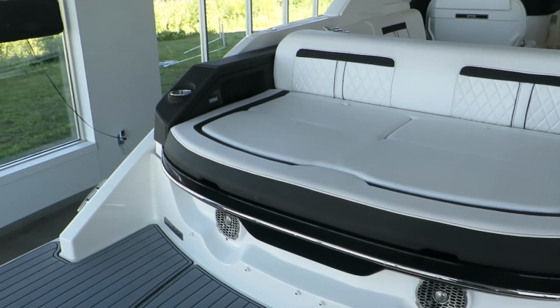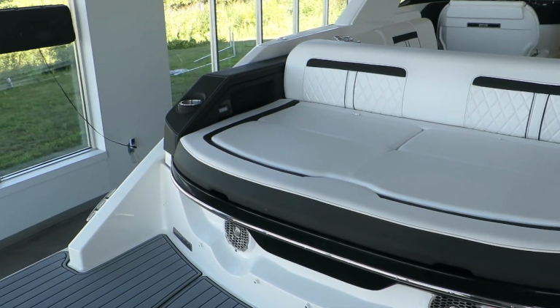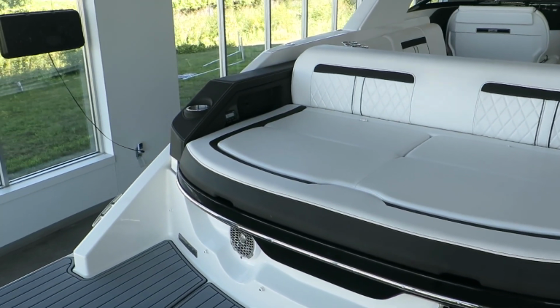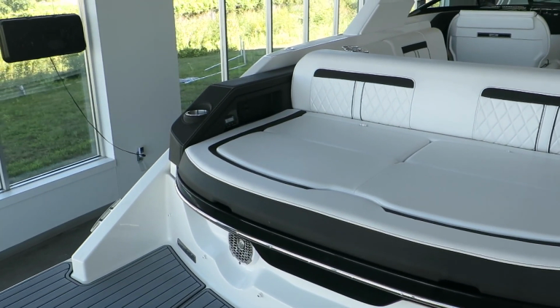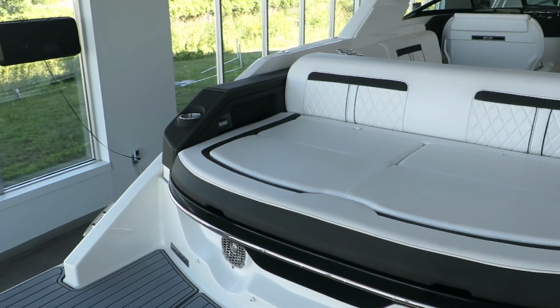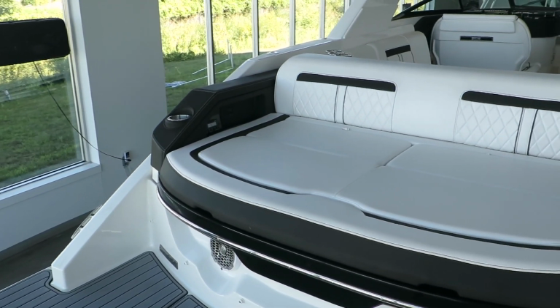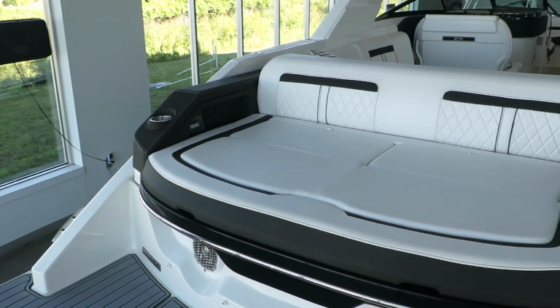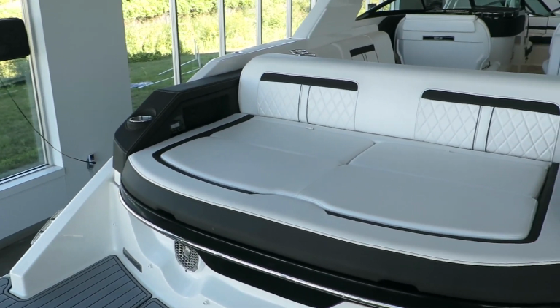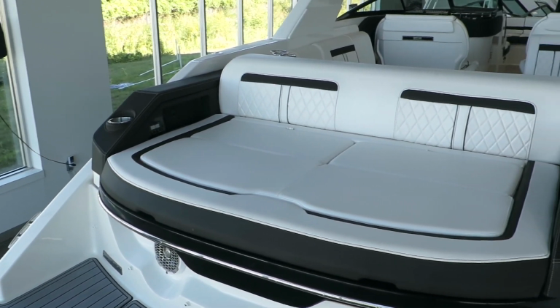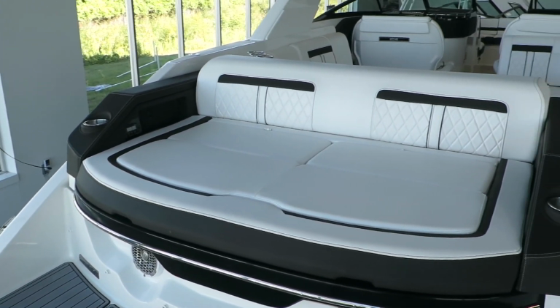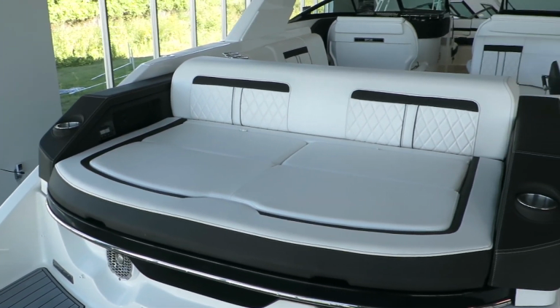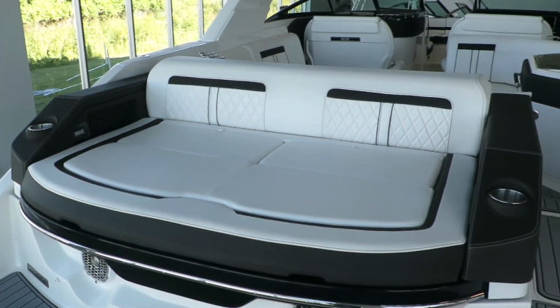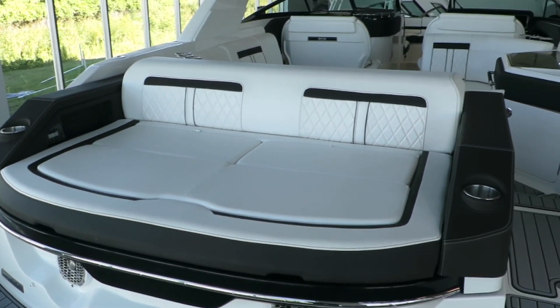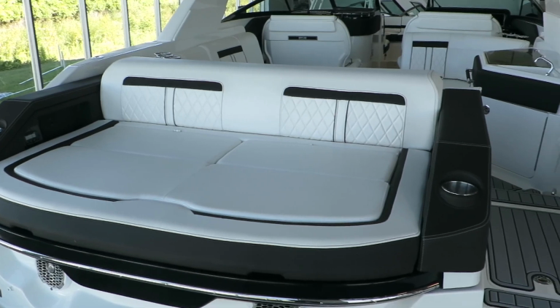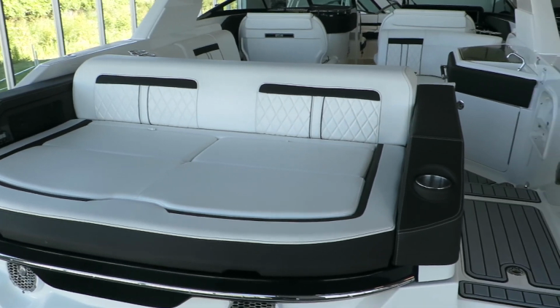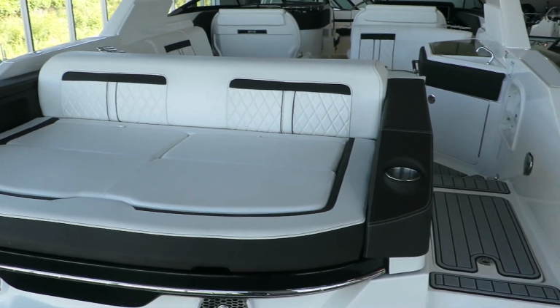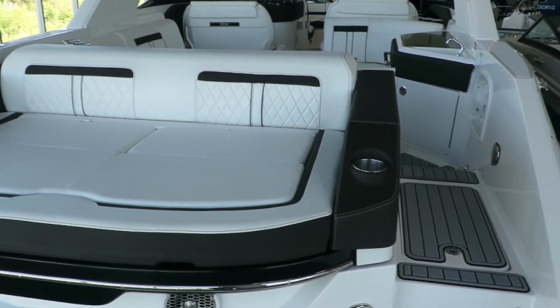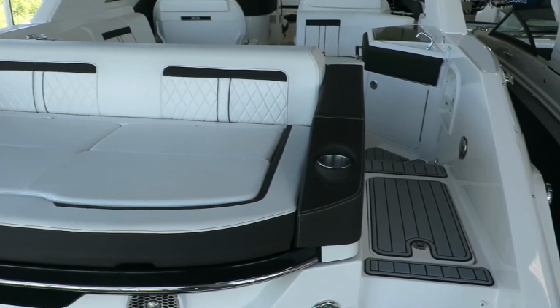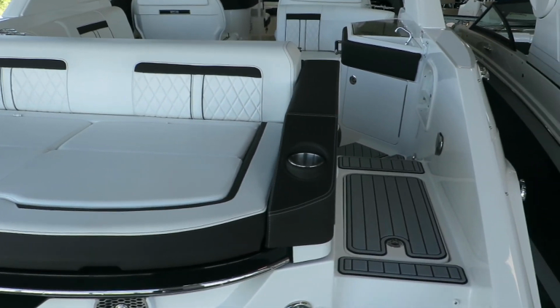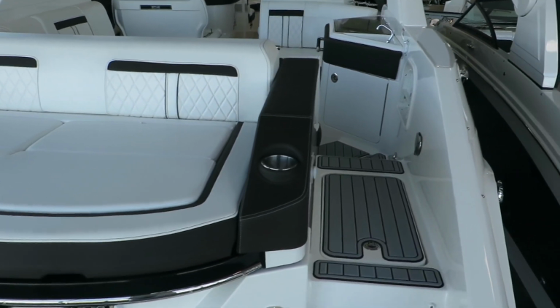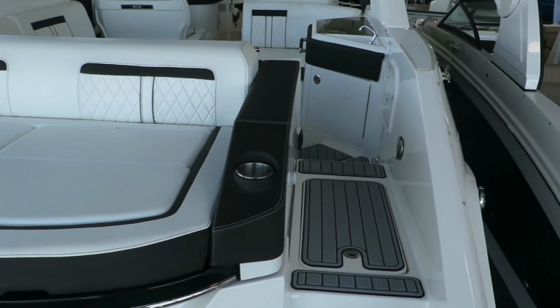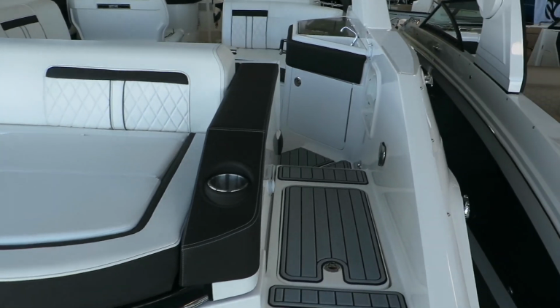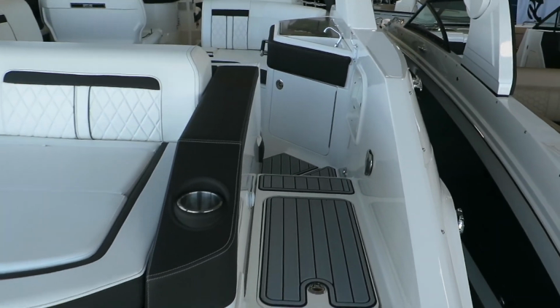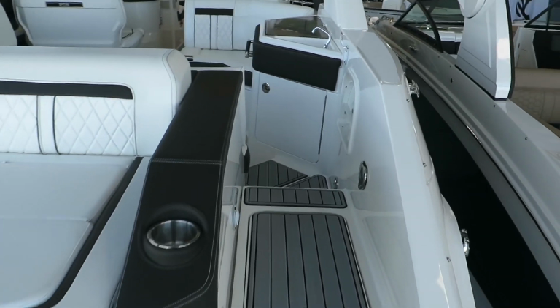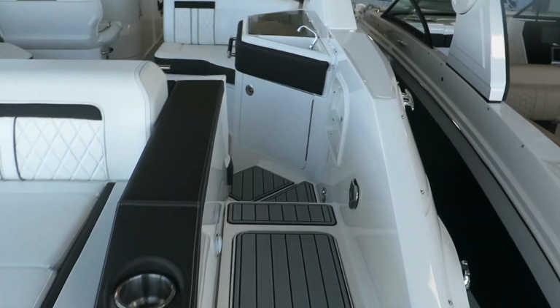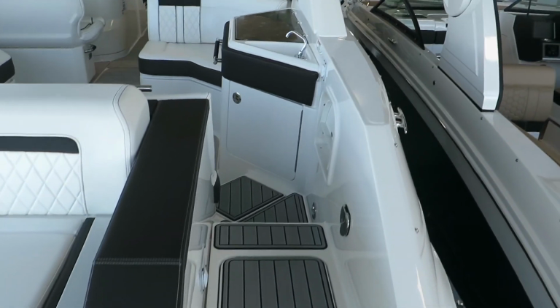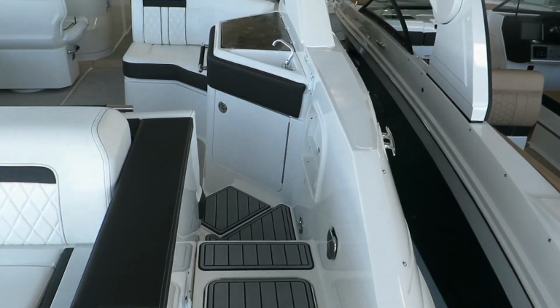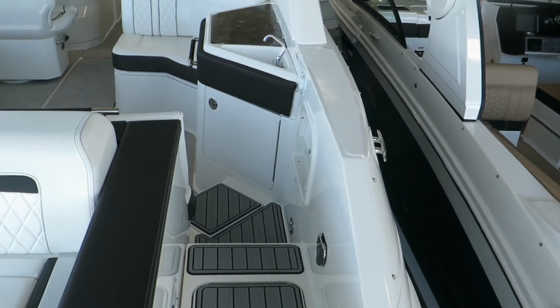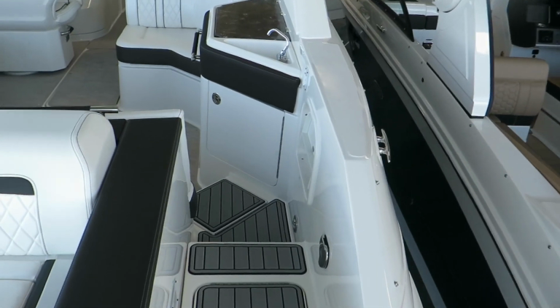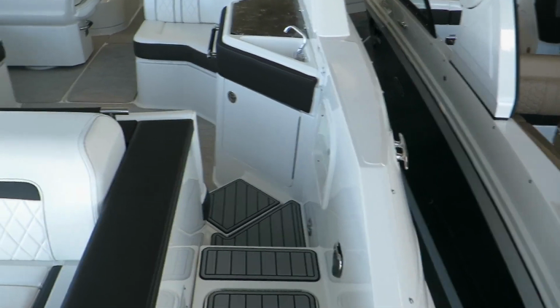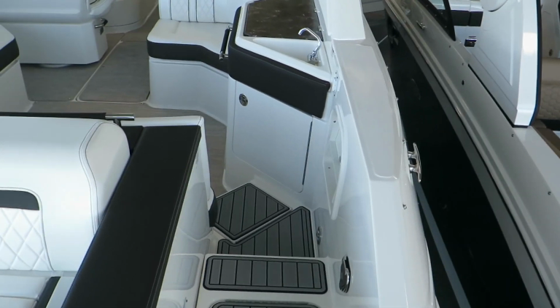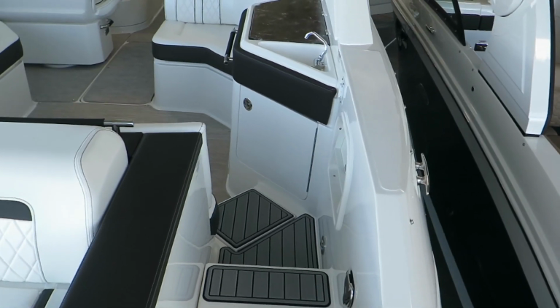Here in the back you have some nice cup holders, gorgeous seating, and a nice area to sit and have a drink.